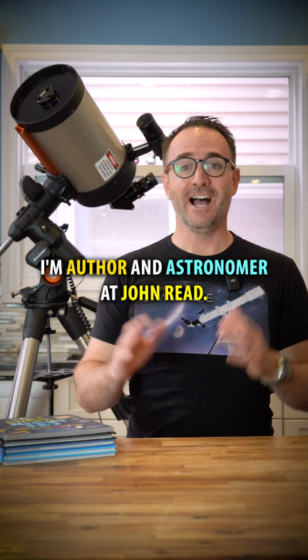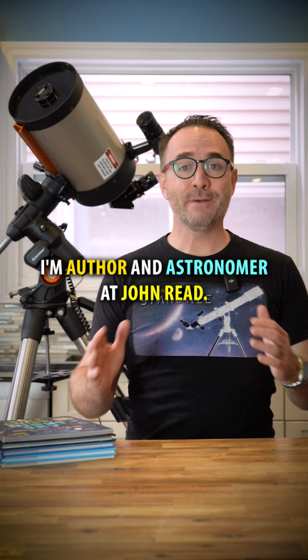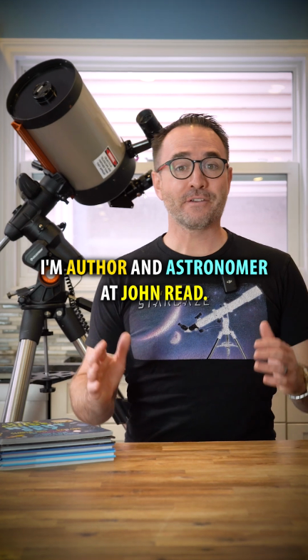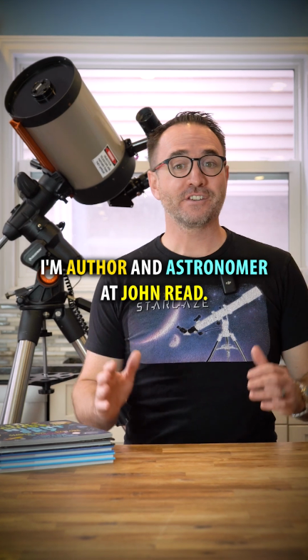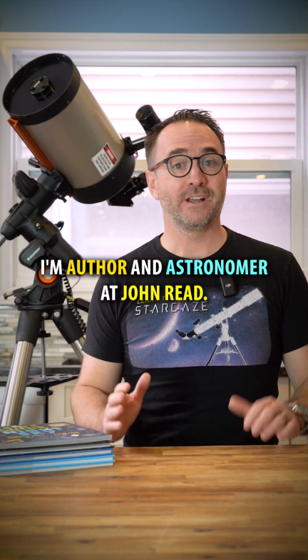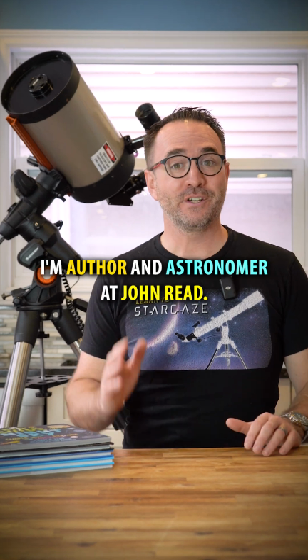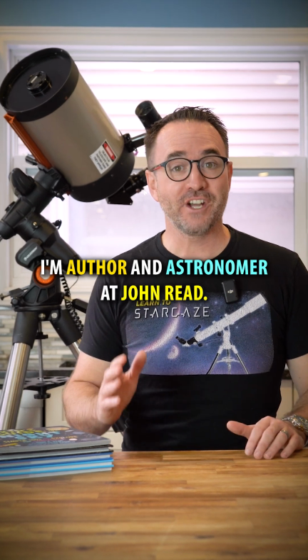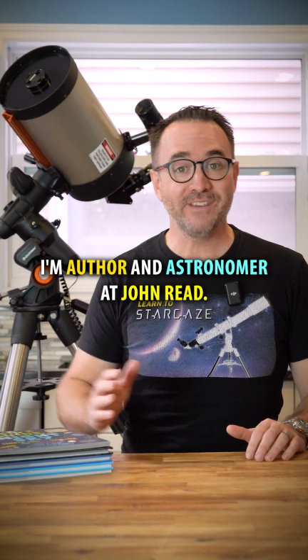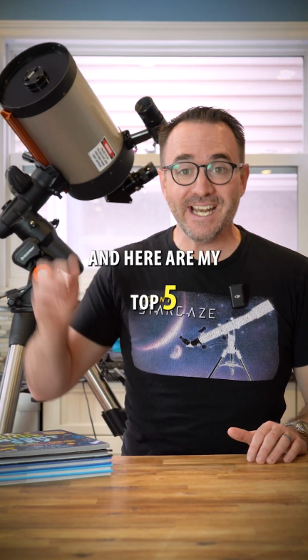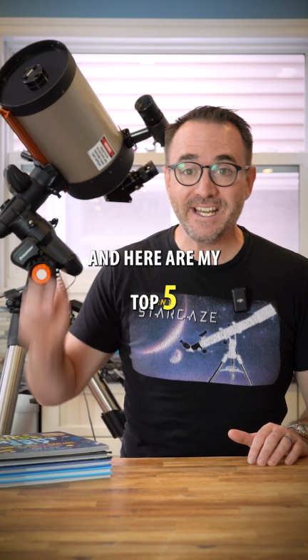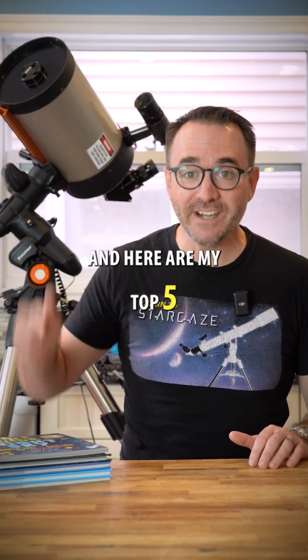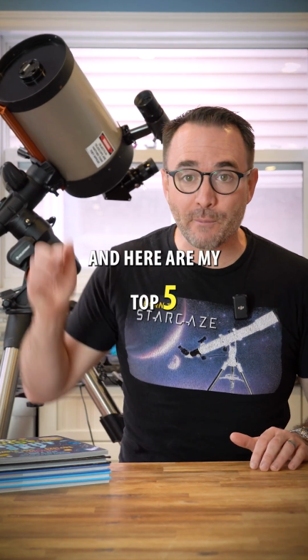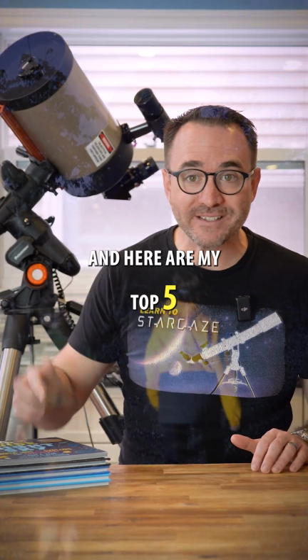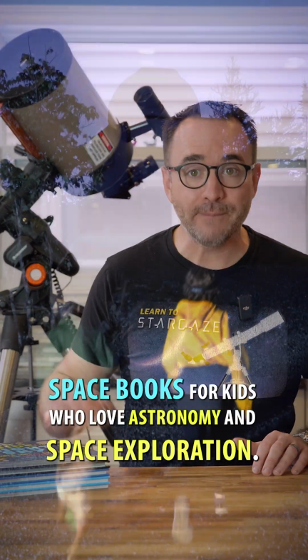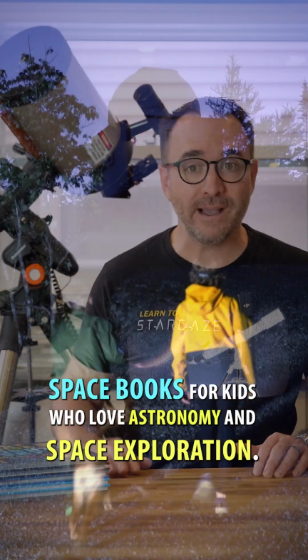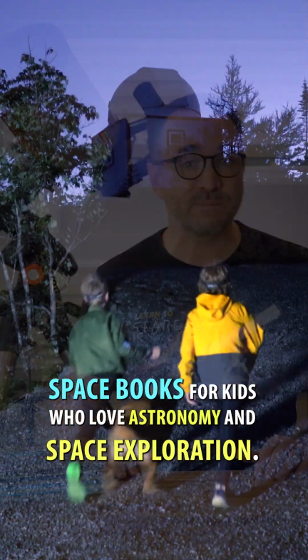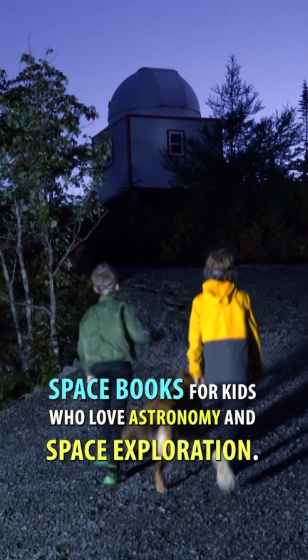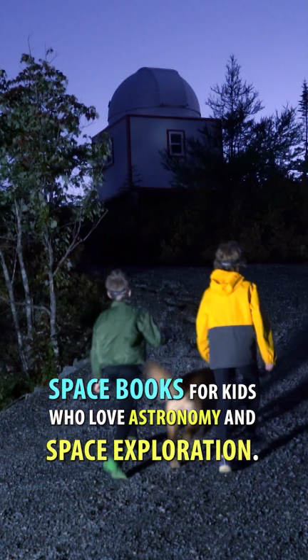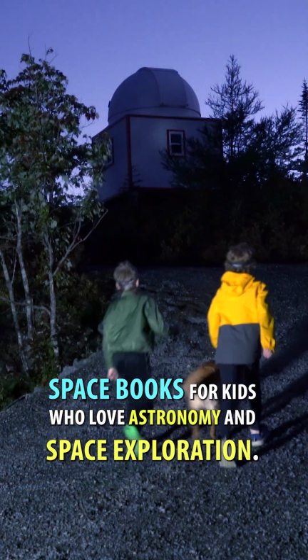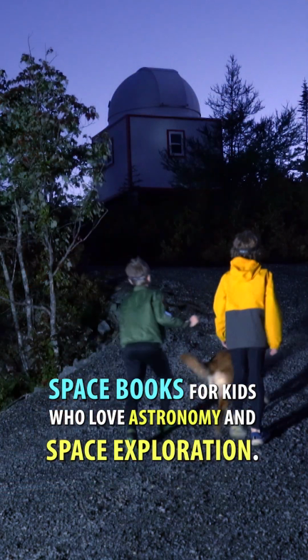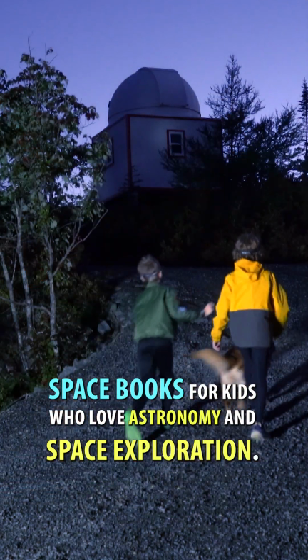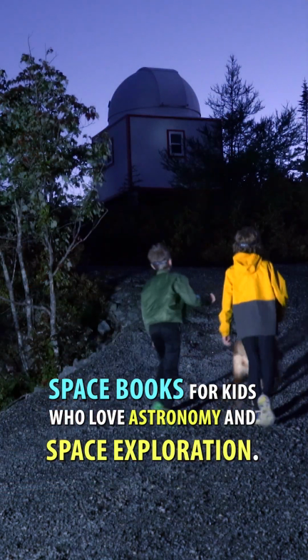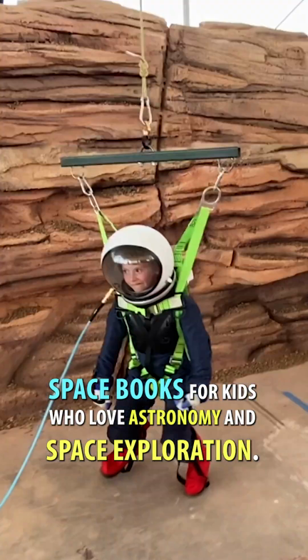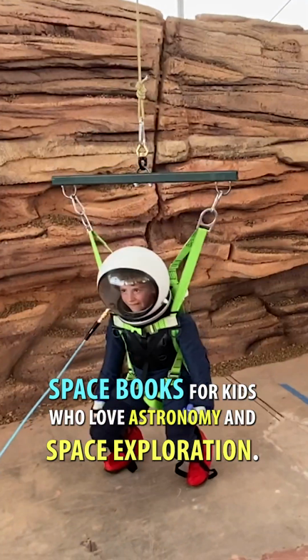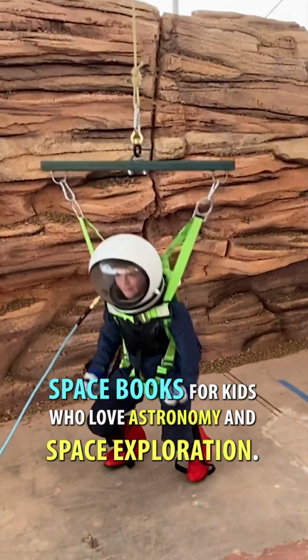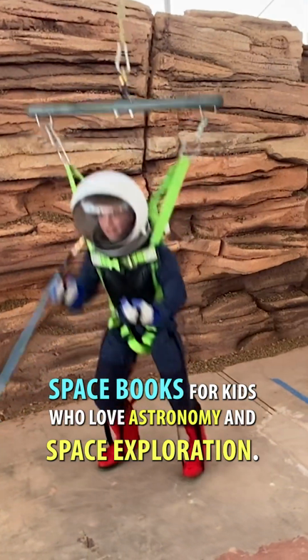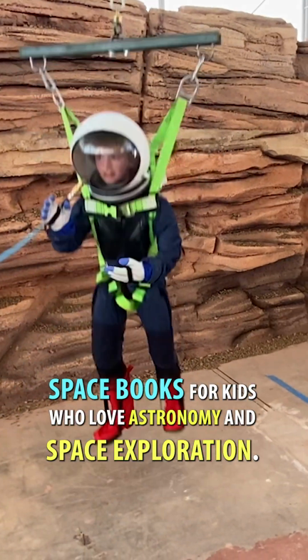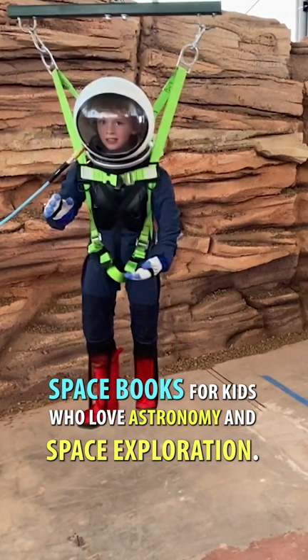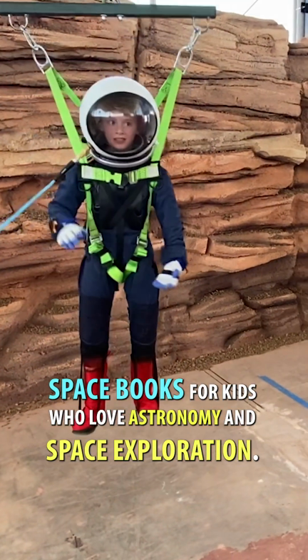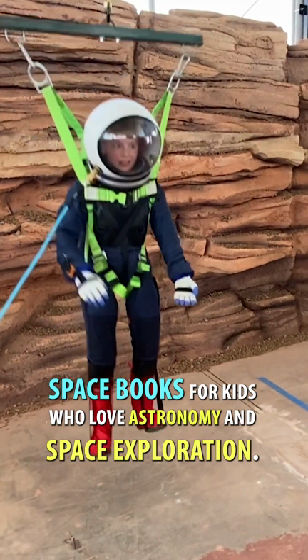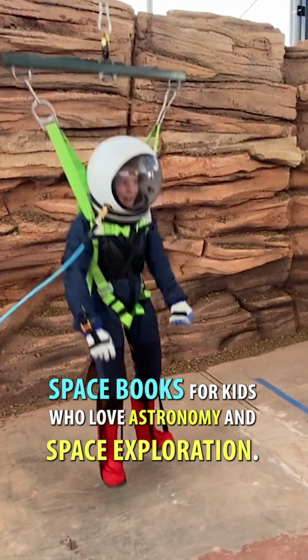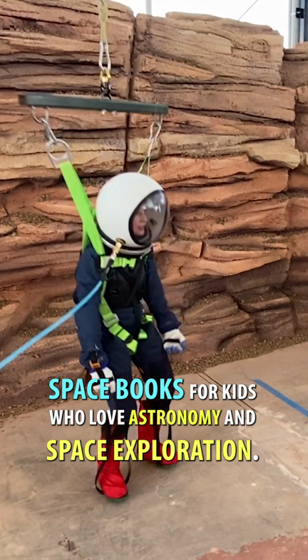I'm author and astronomer John Reed, and here are my top five space books for kids who love astronomy and space exploration.